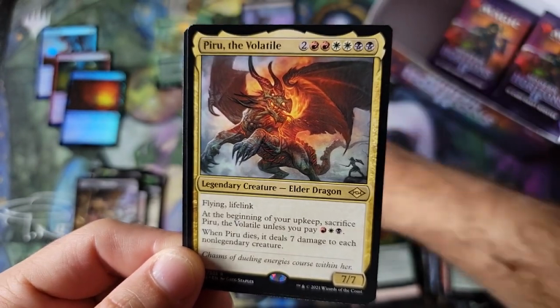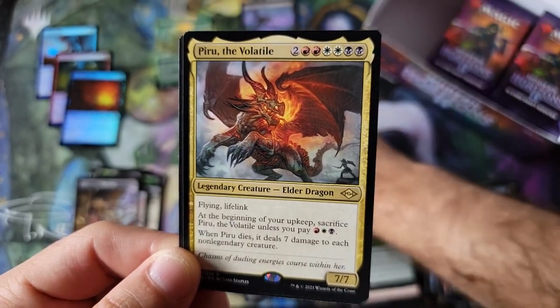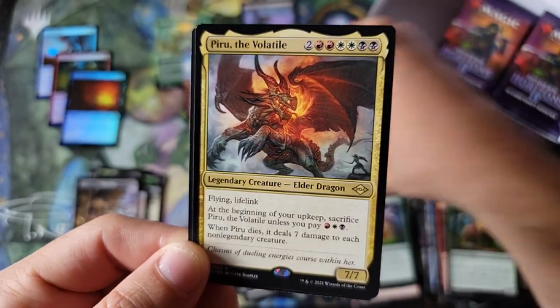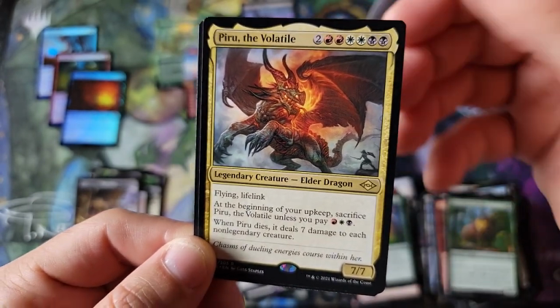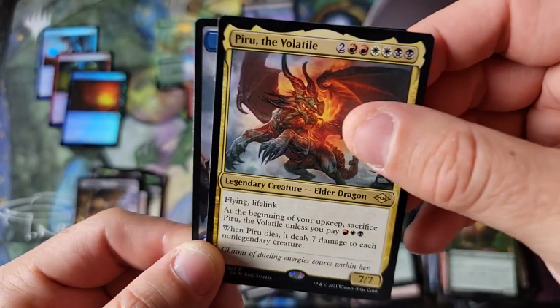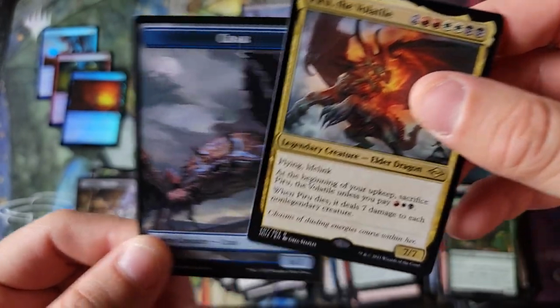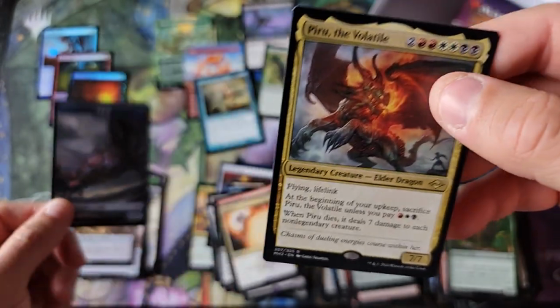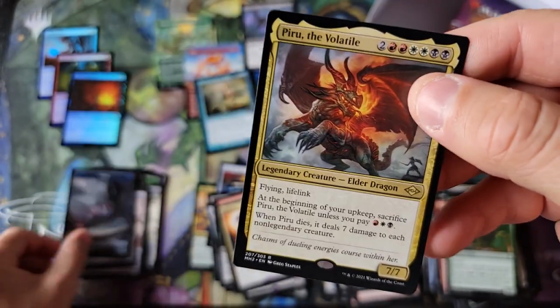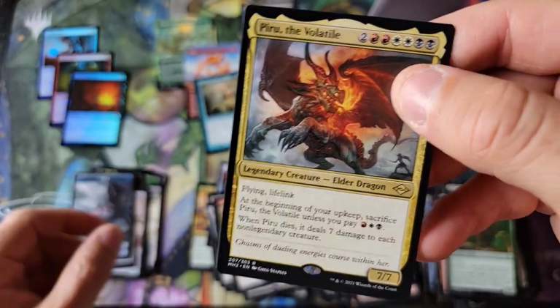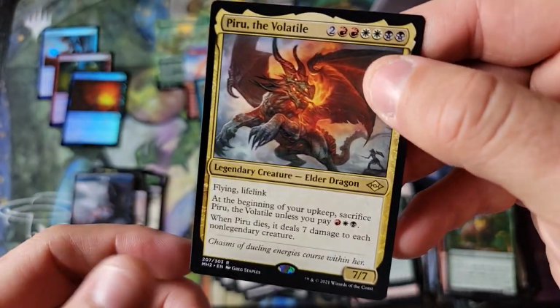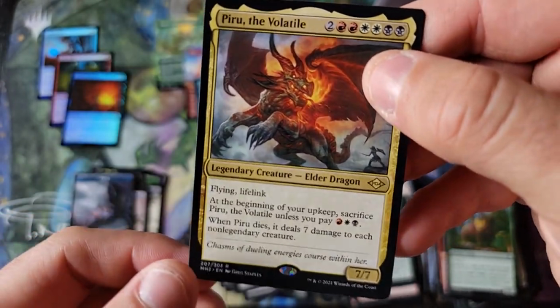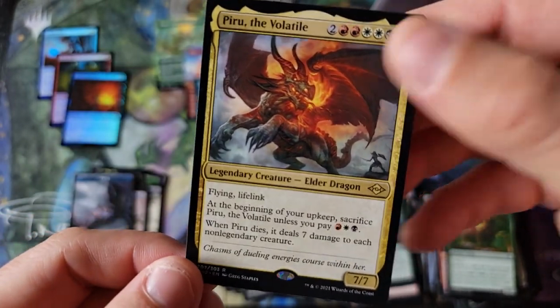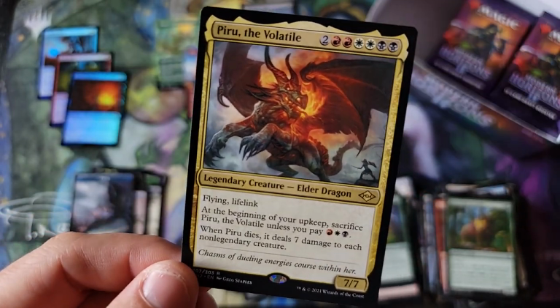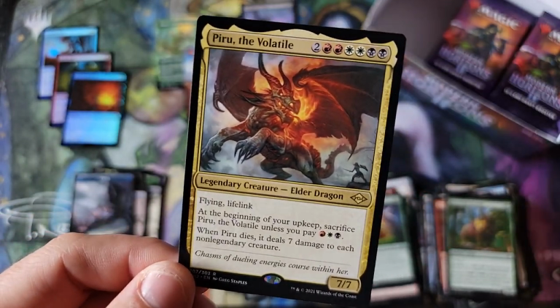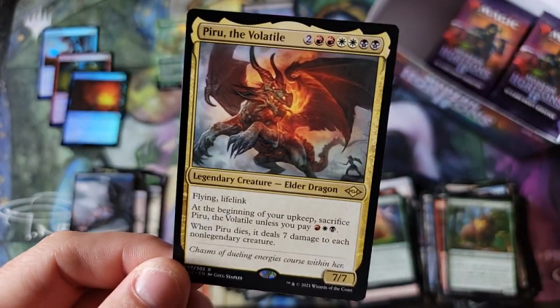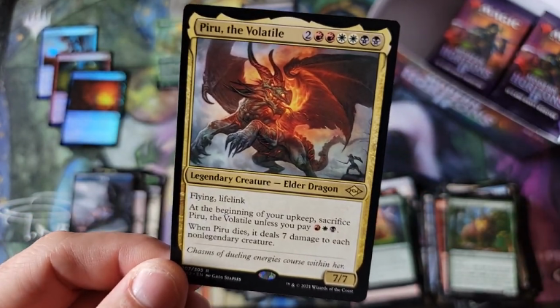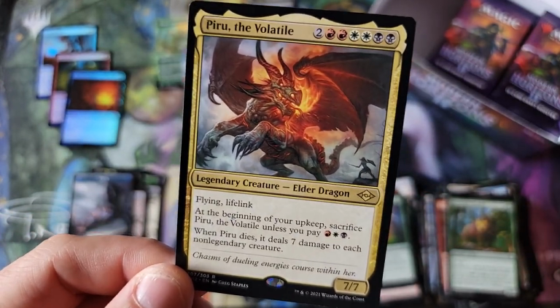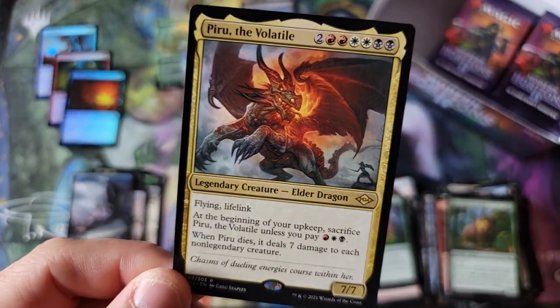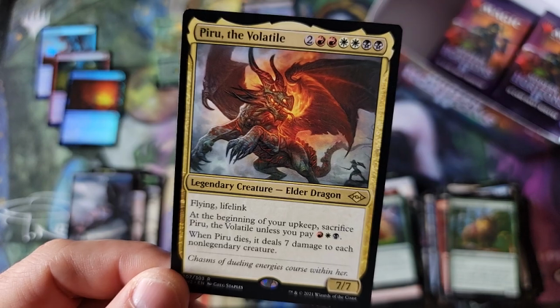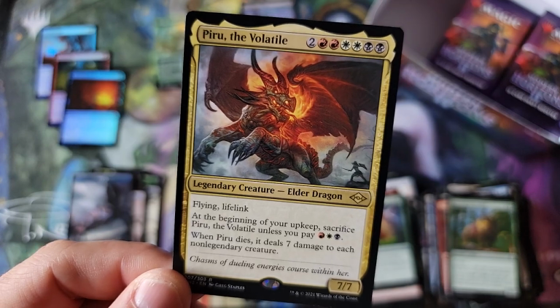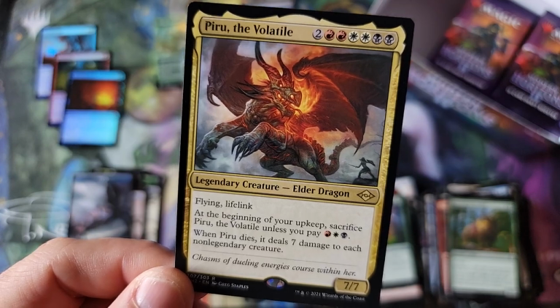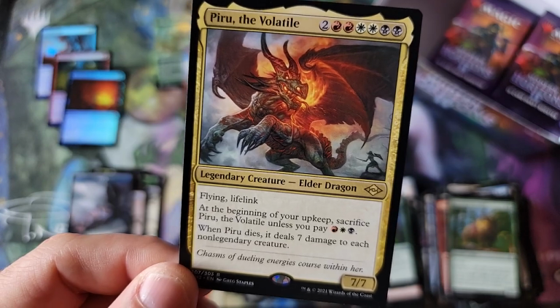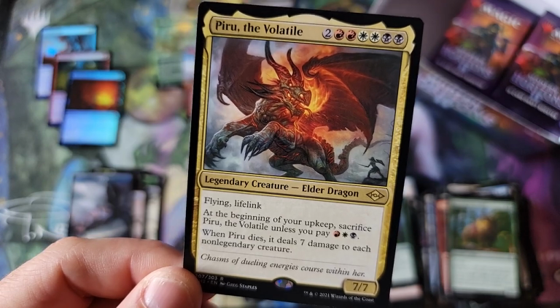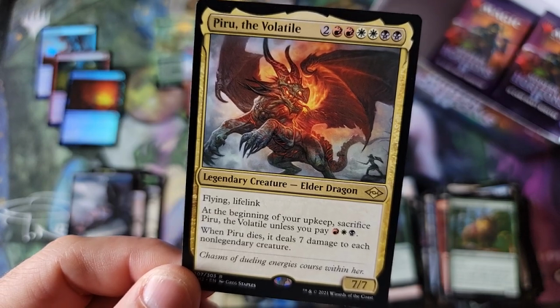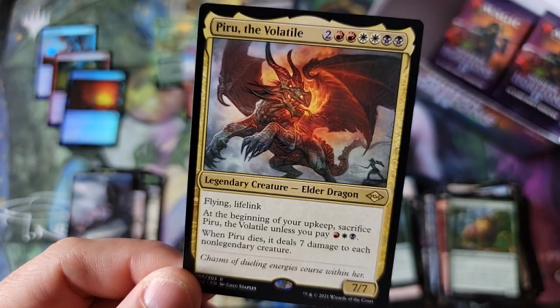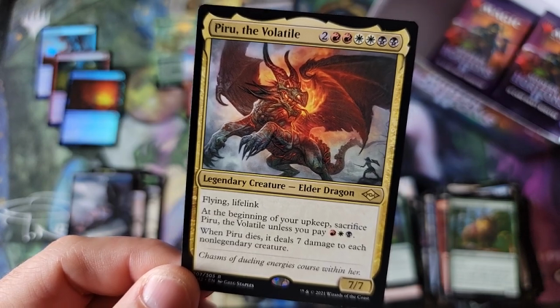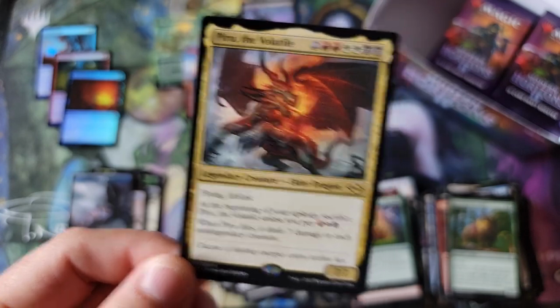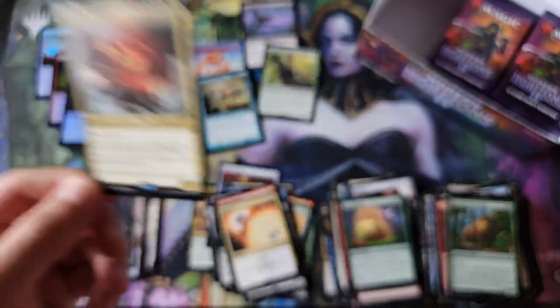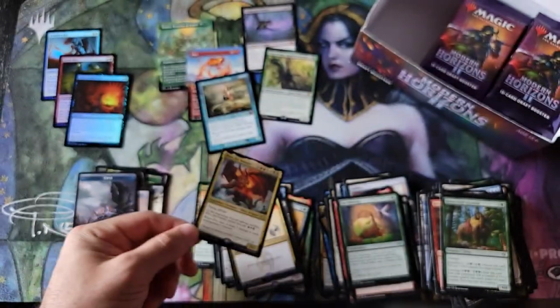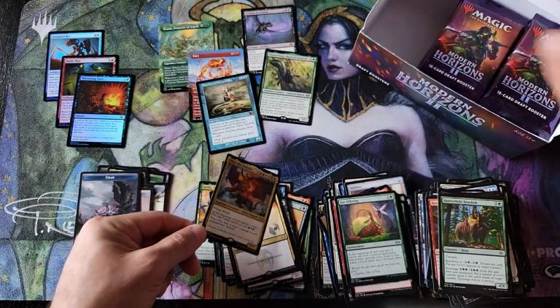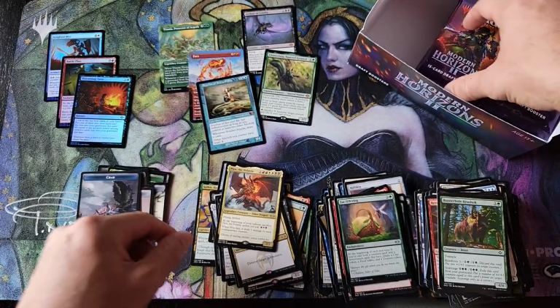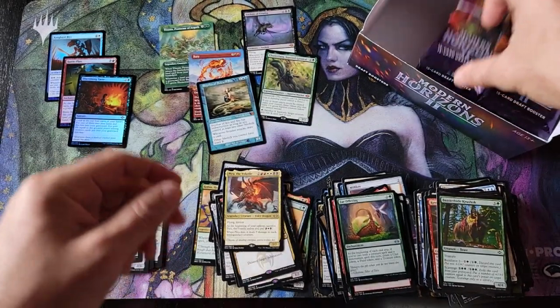I think I'm starting to get it here — this reminds me of Masters 25. So the products that have the set logo is either an uncommon or a bonus rare. And that is a monster Elder Dragon, holy smokes! Peru, the volatile one — that is a monster.